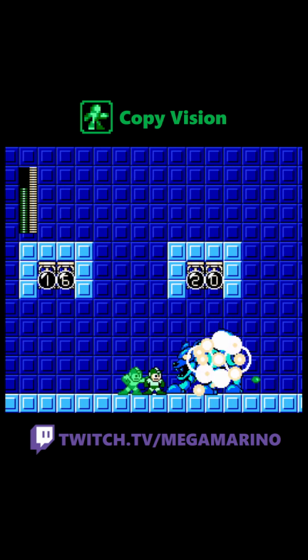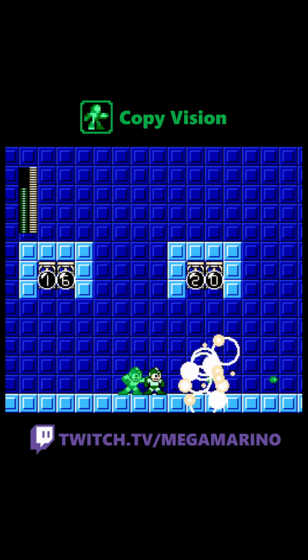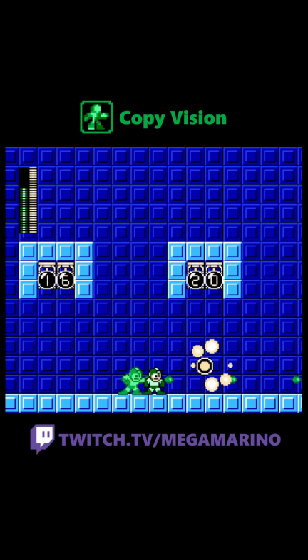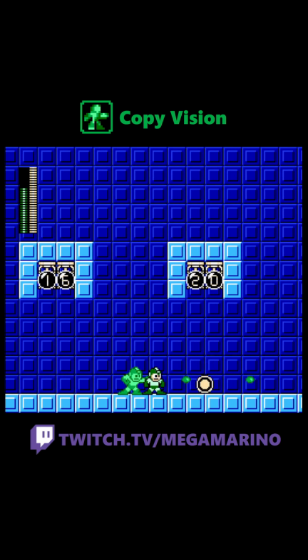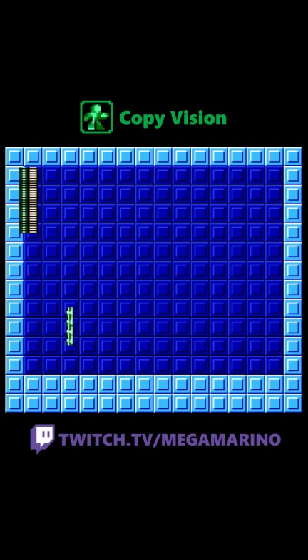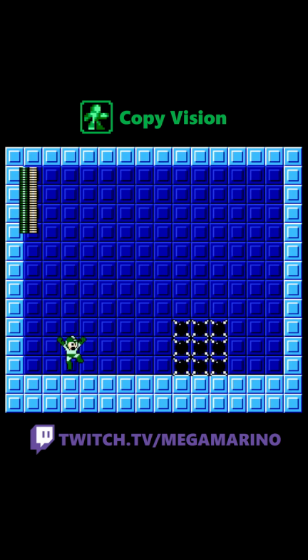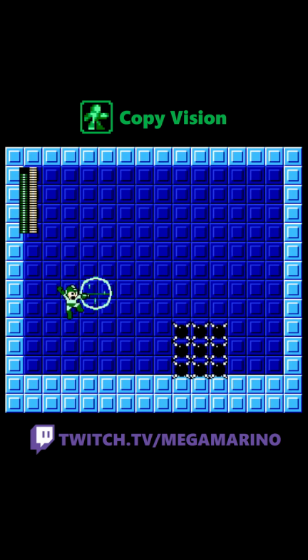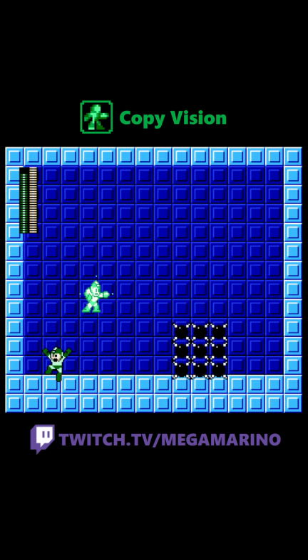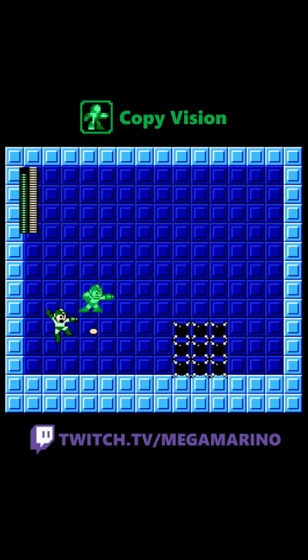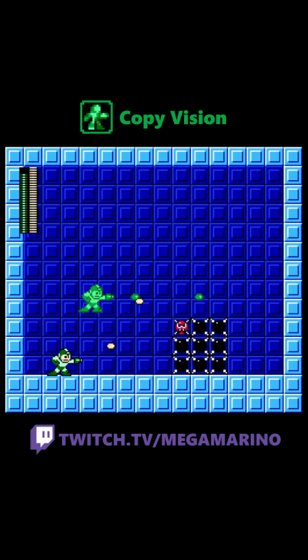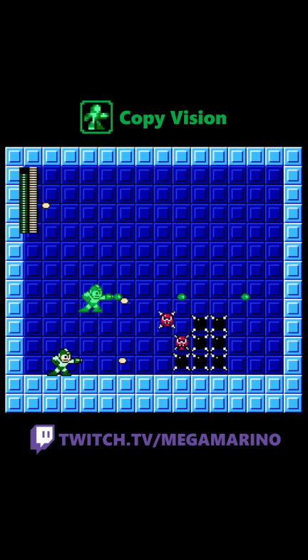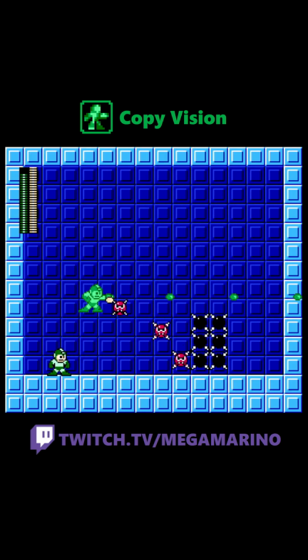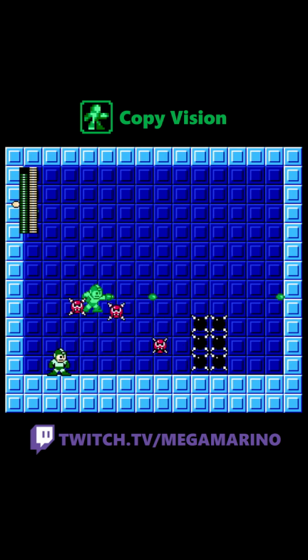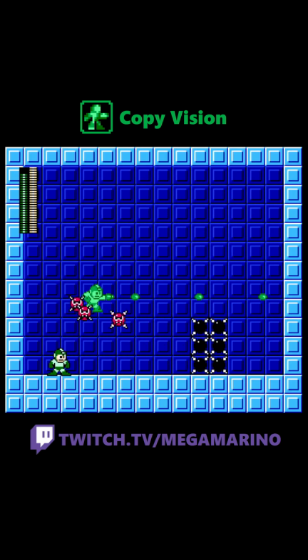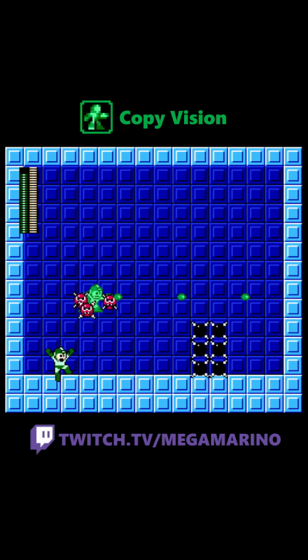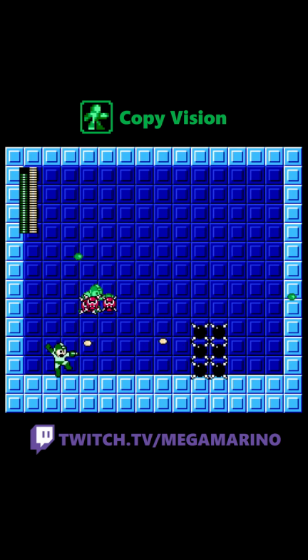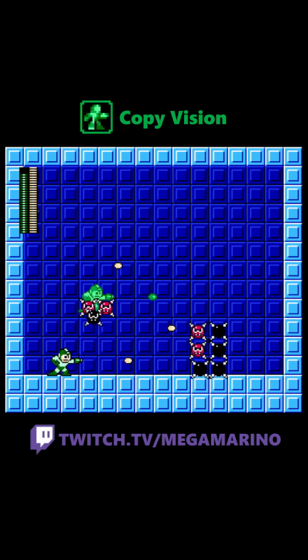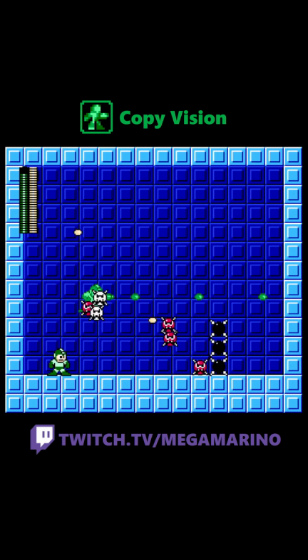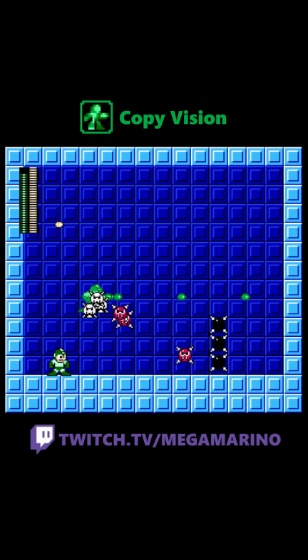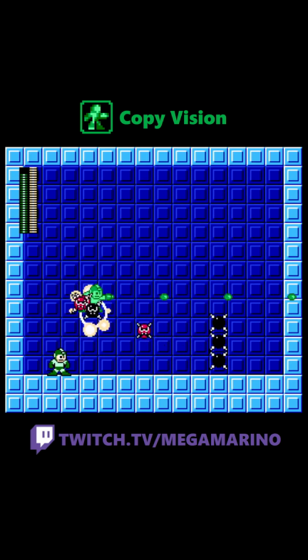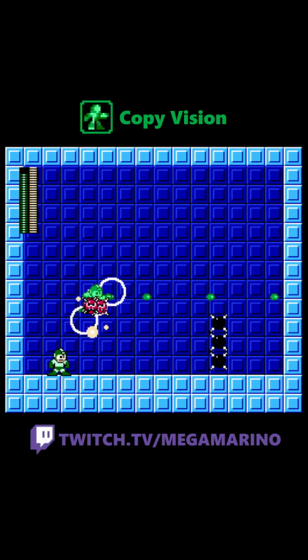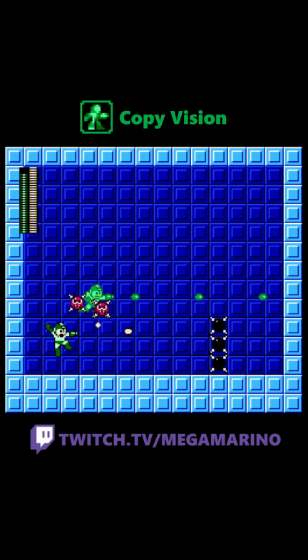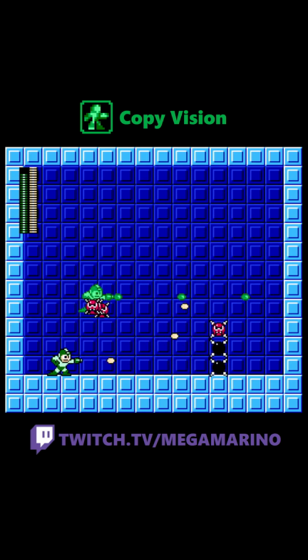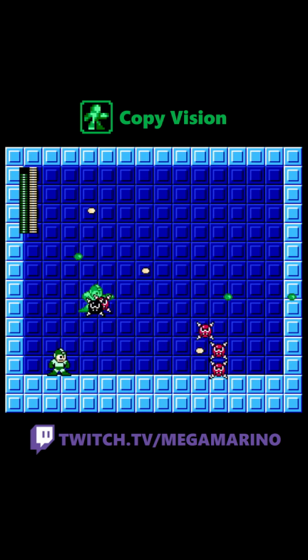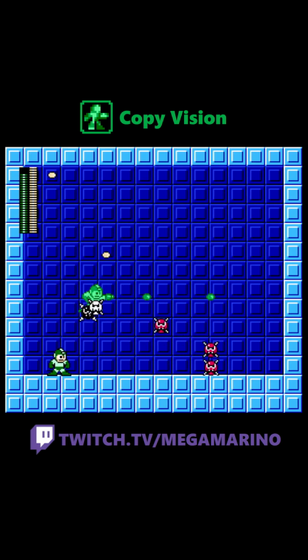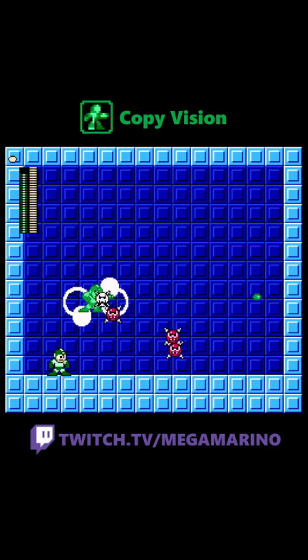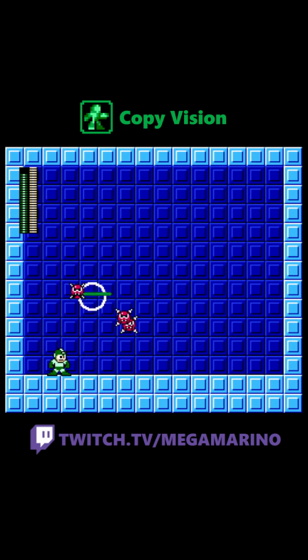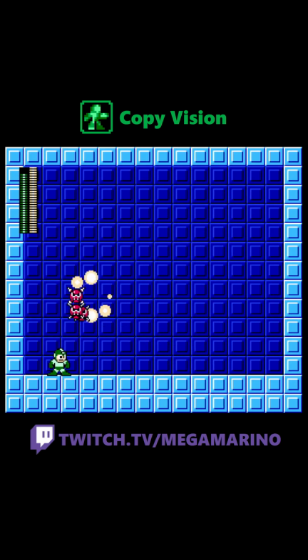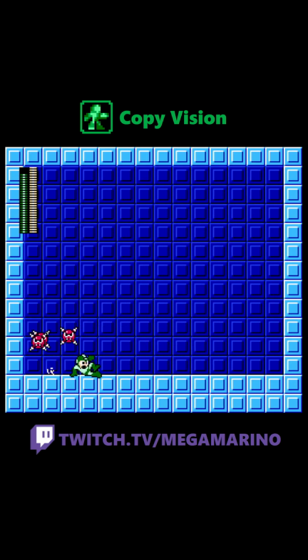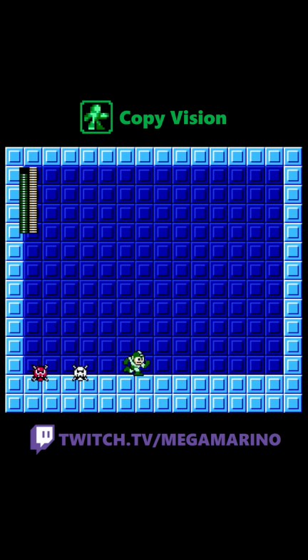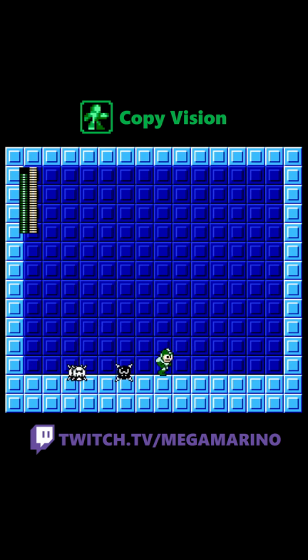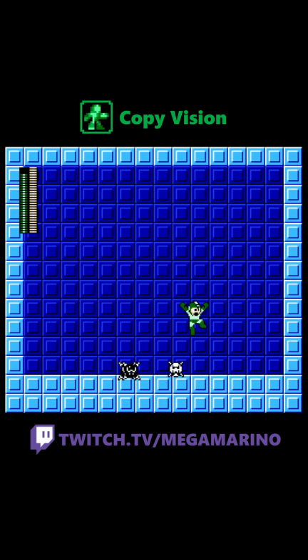You can also use the Copy Vision clone to attract enemies — they will not attack Mega Man, they'll attack the clone instead.